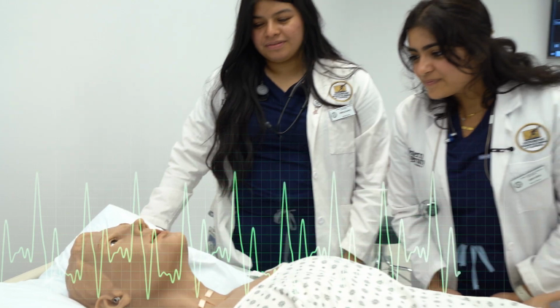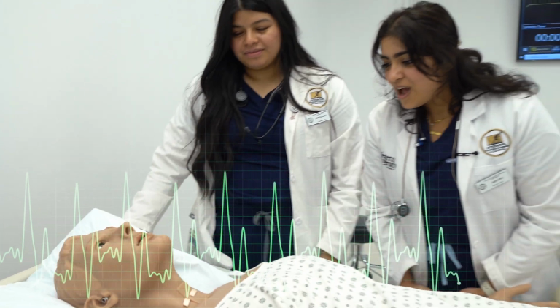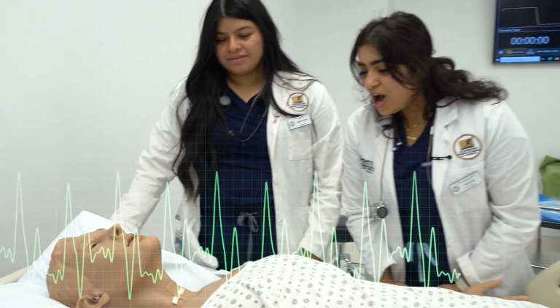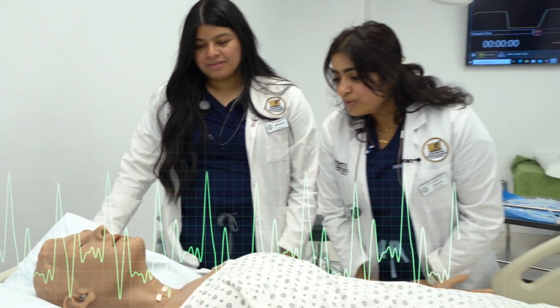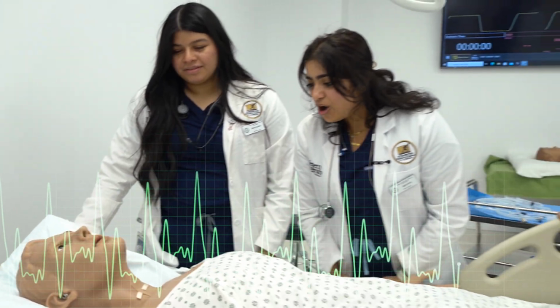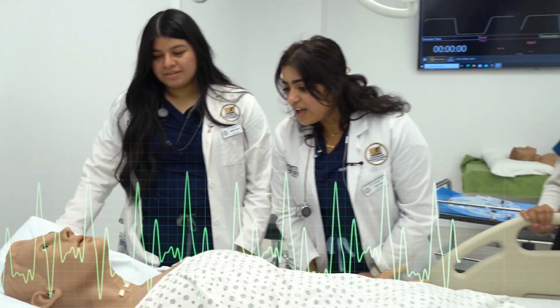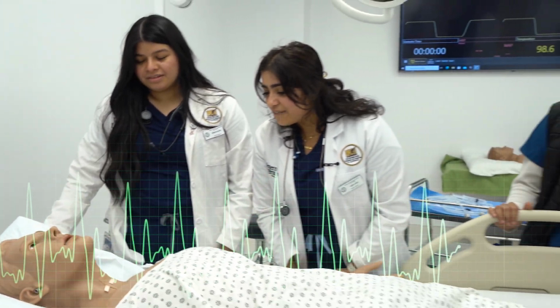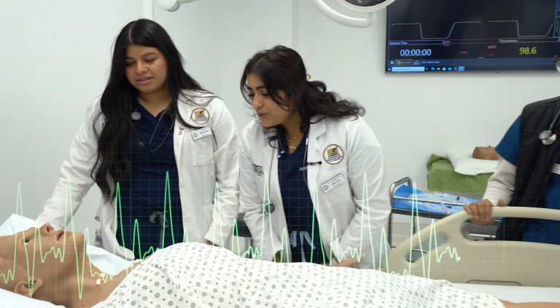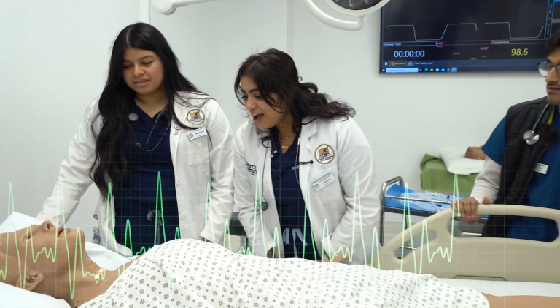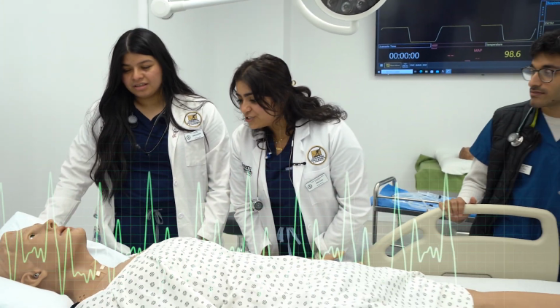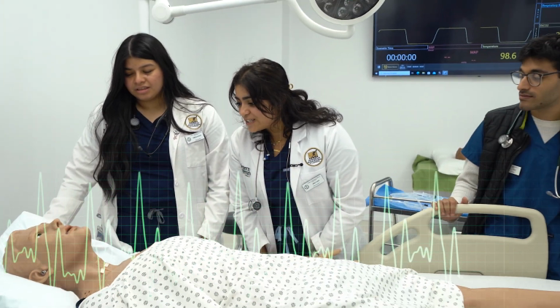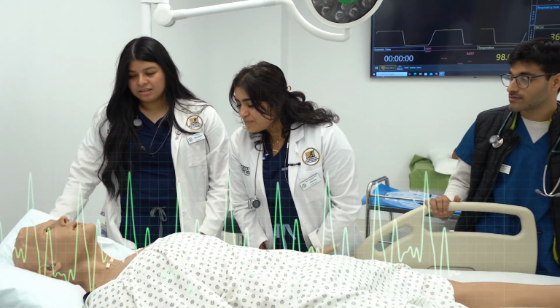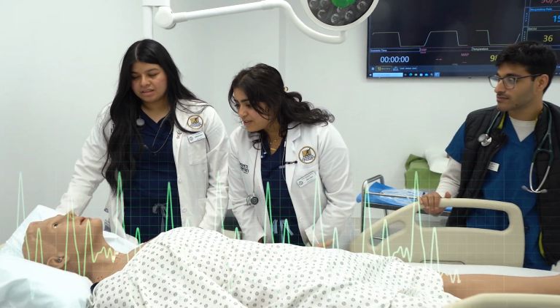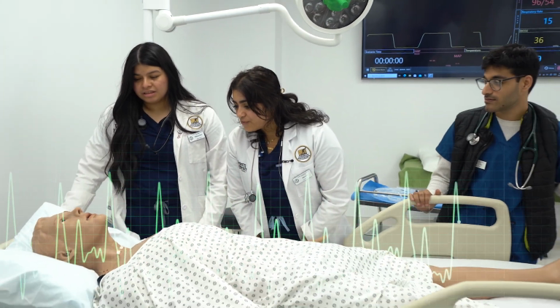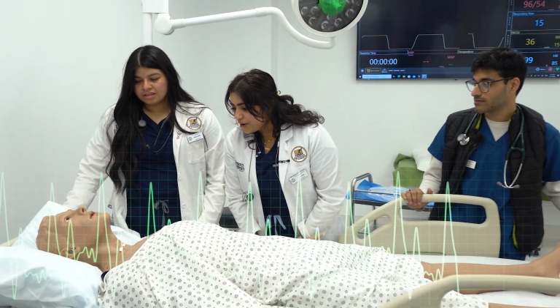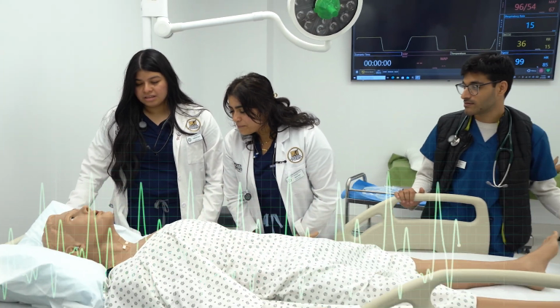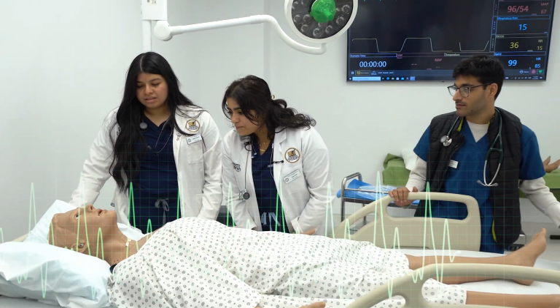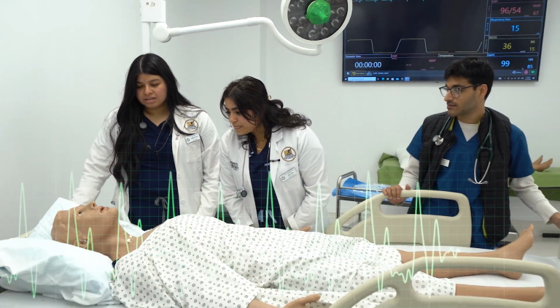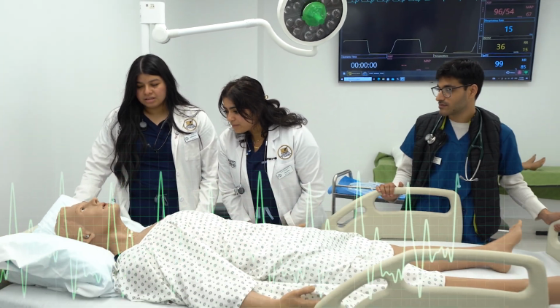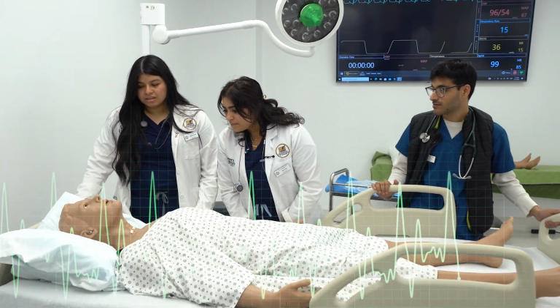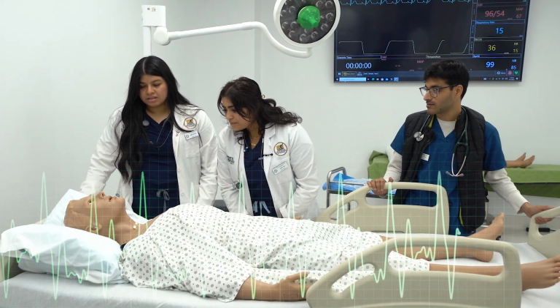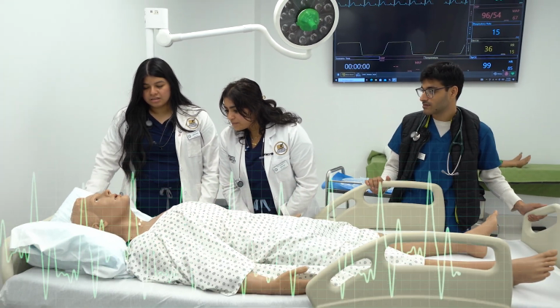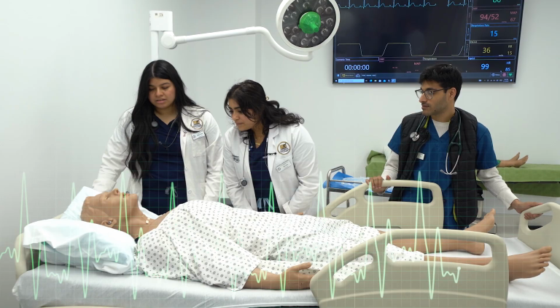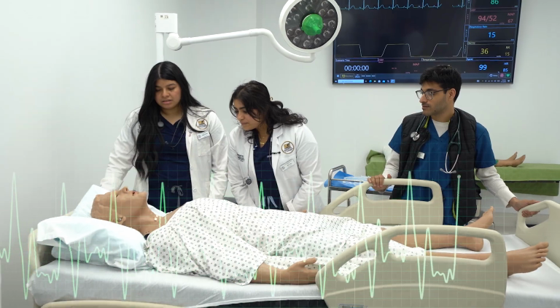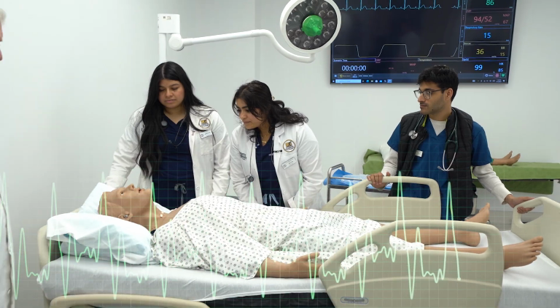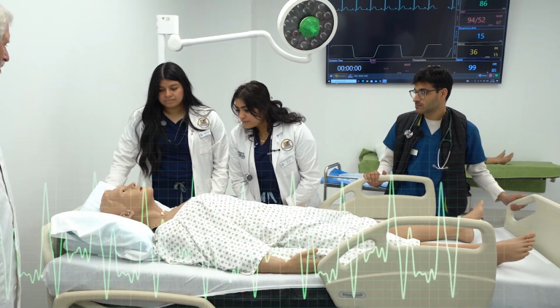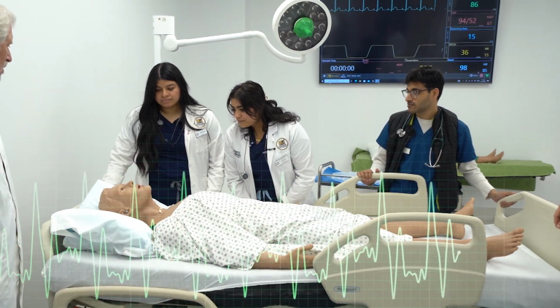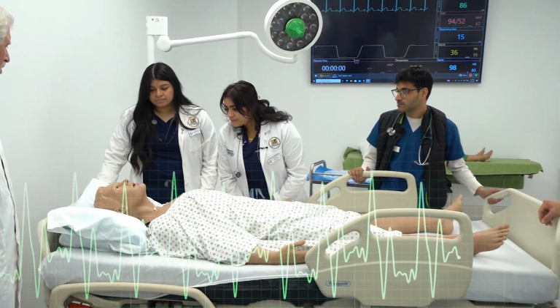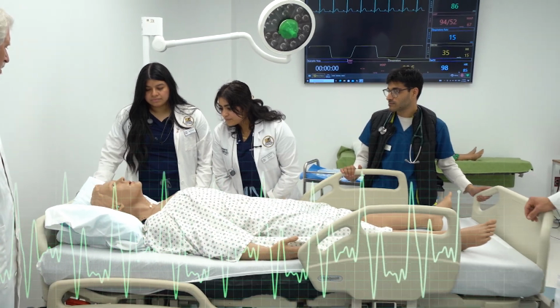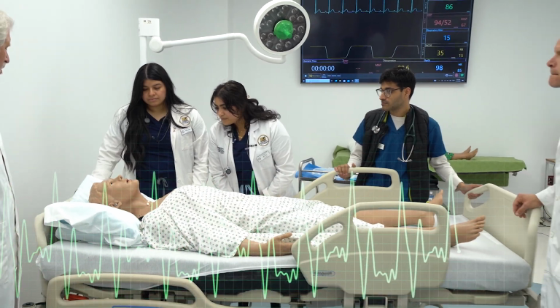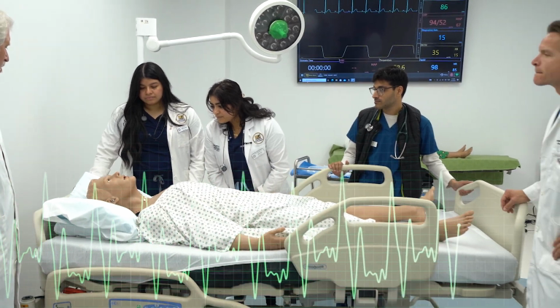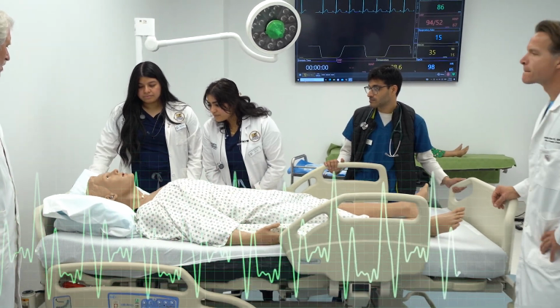How long have you had chest pain for? It started about 14 hours ago.